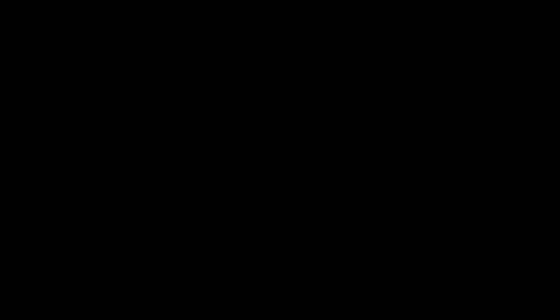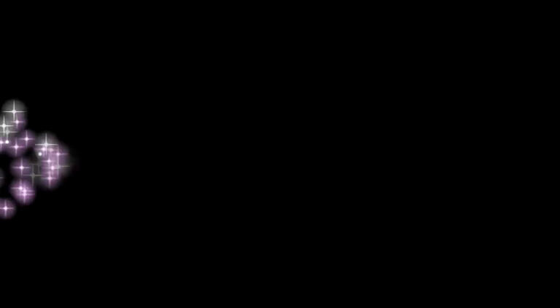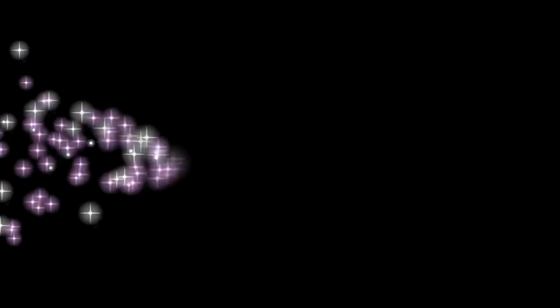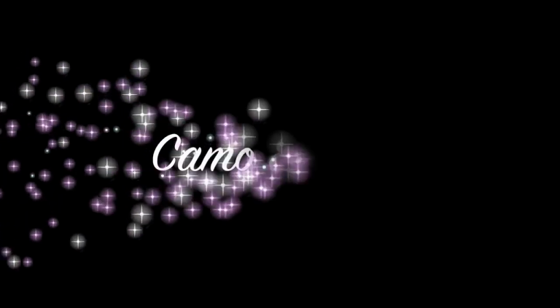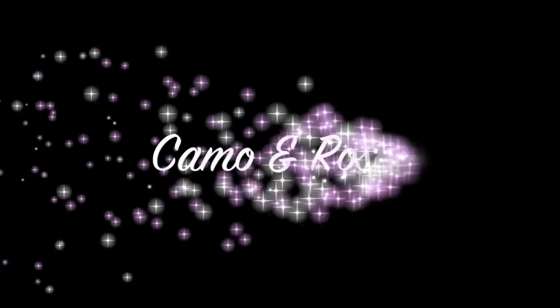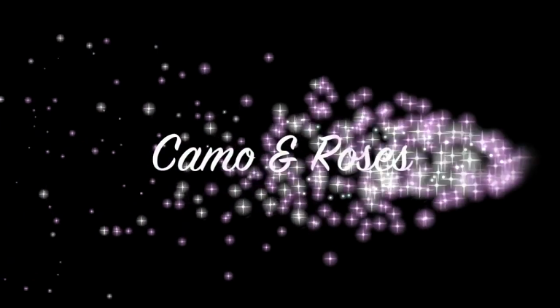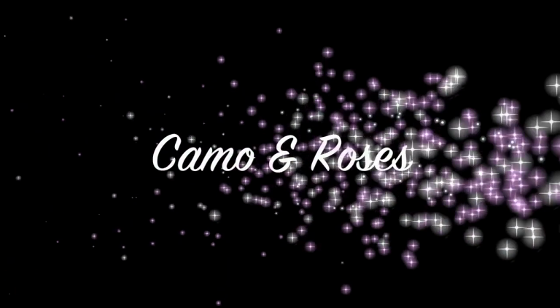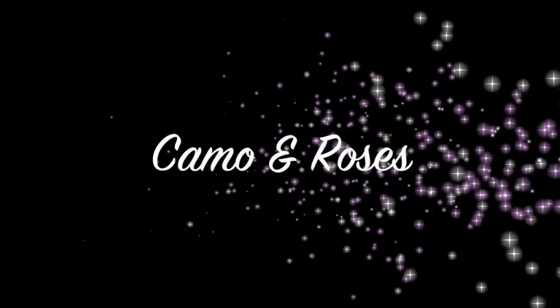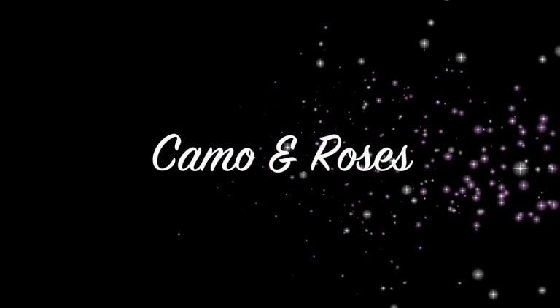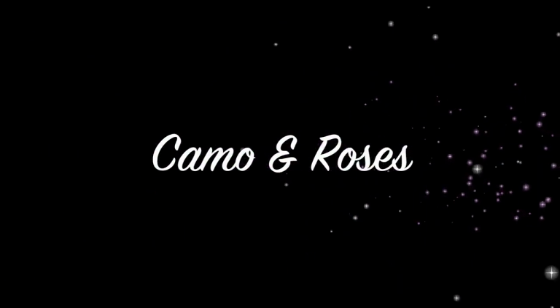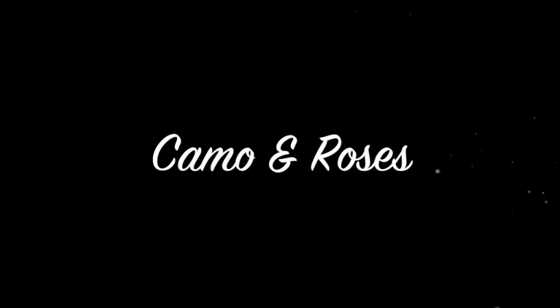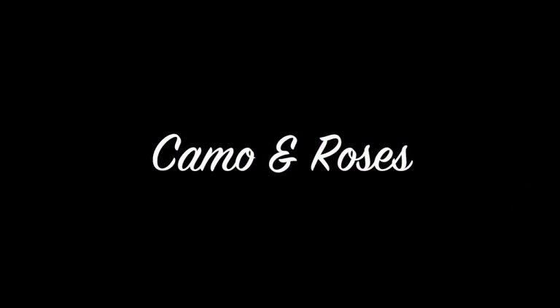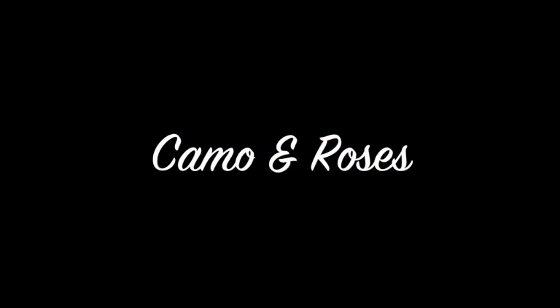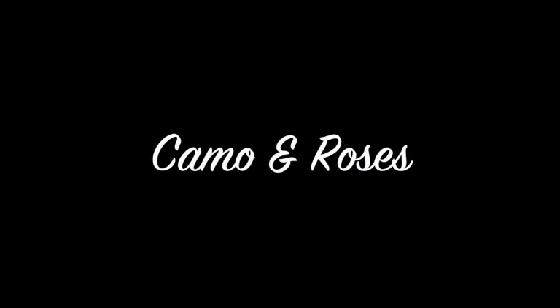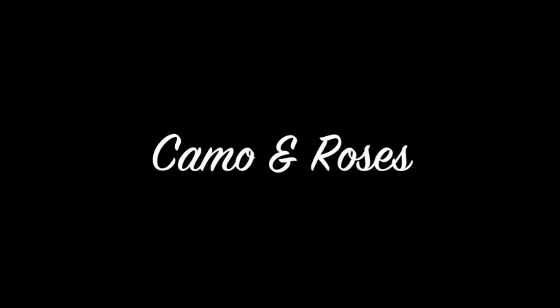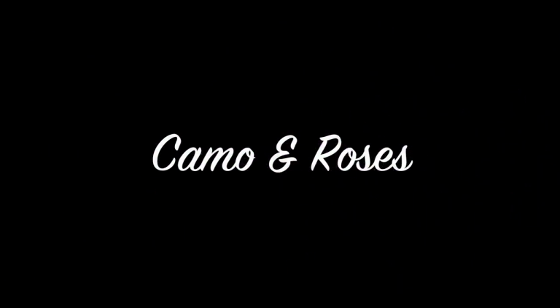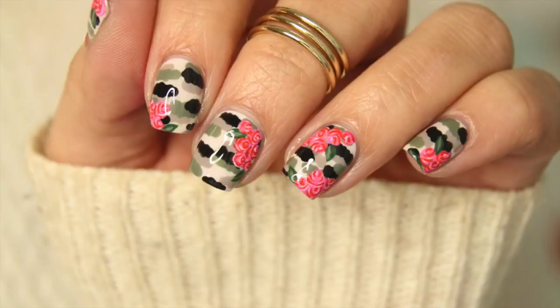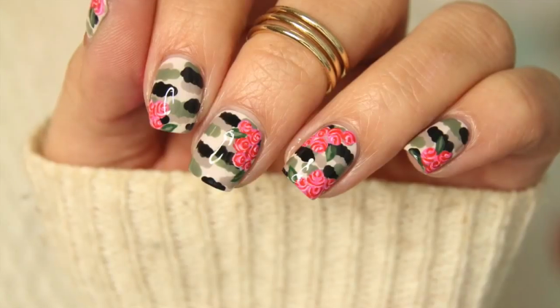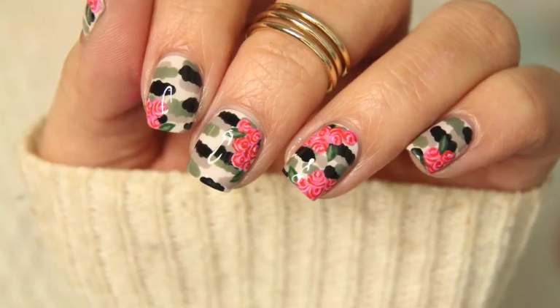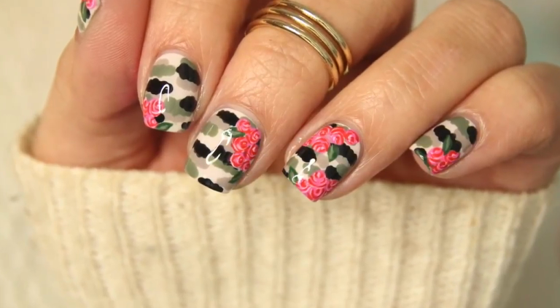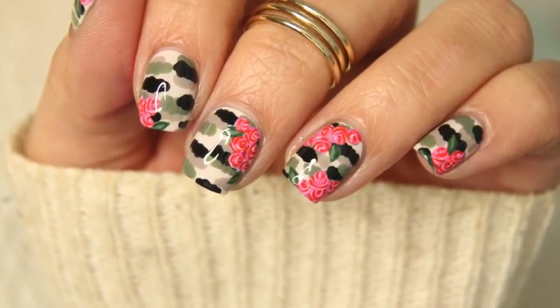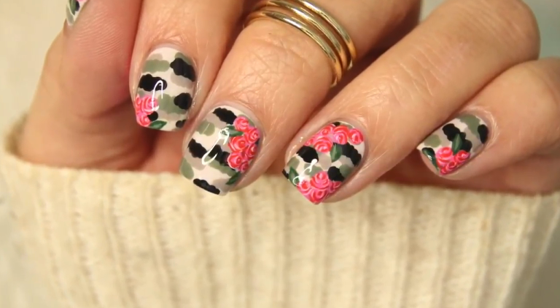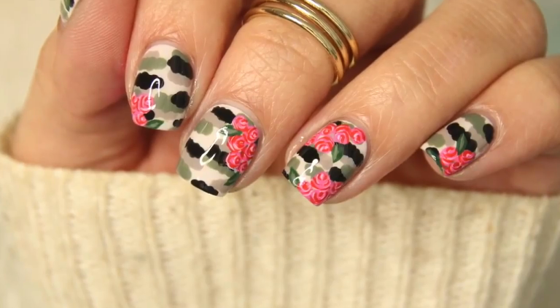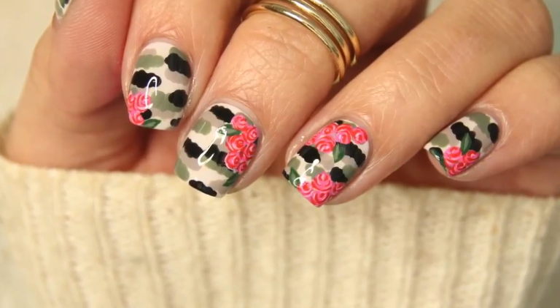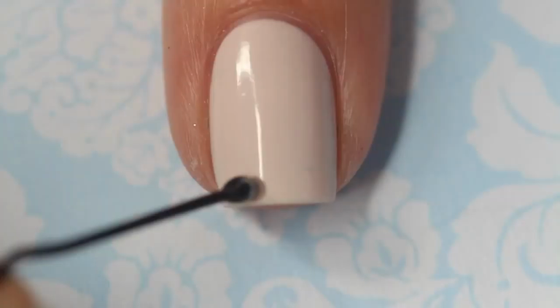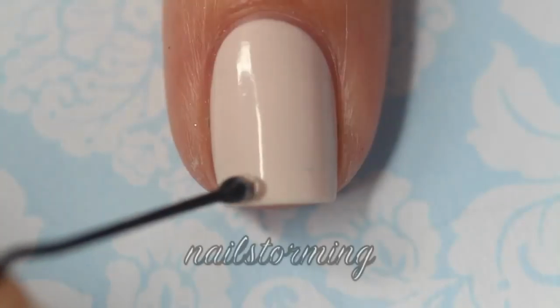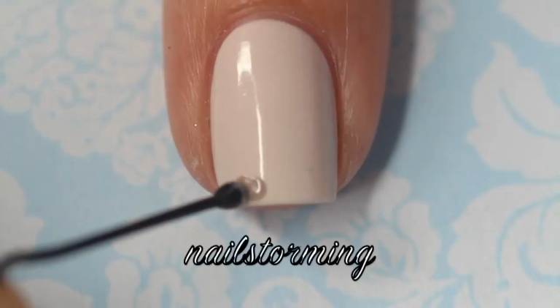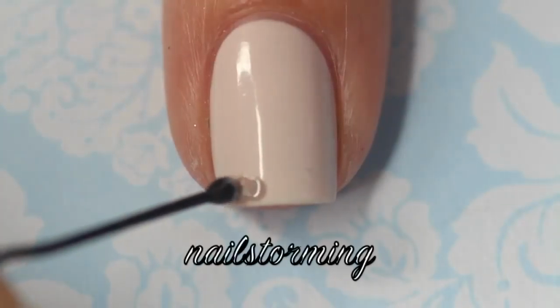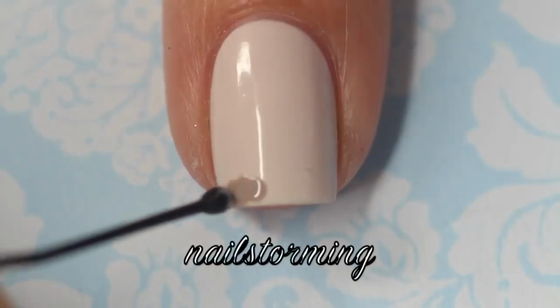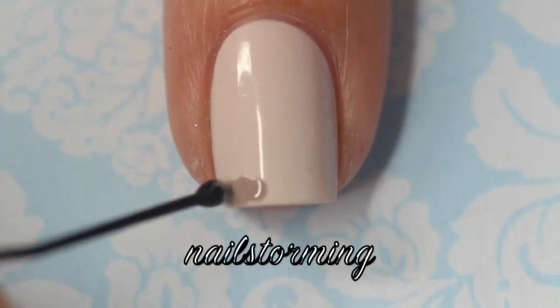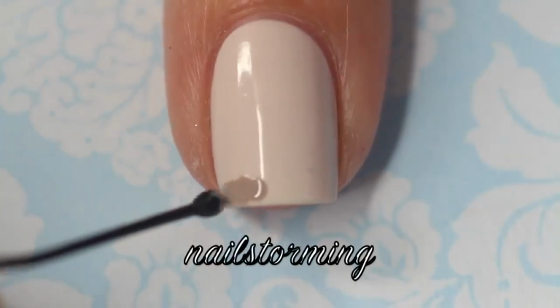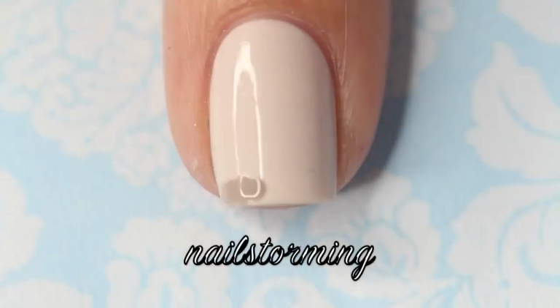Hey guys! Today we're going to do a camouflage with Rose's design. For this unexpected combination, my base color is Urban Jungle by Essie.